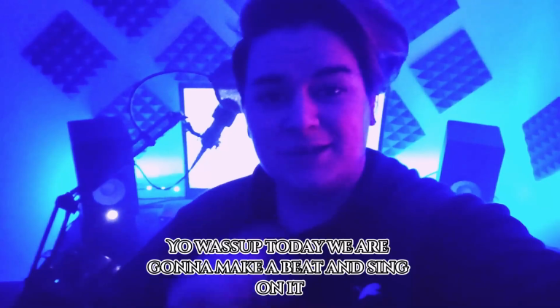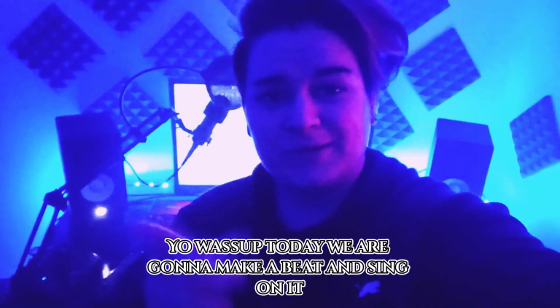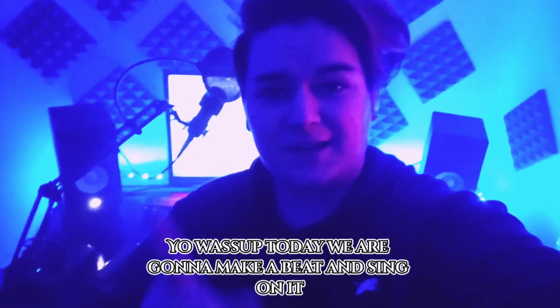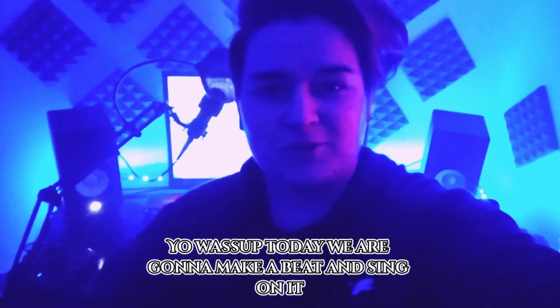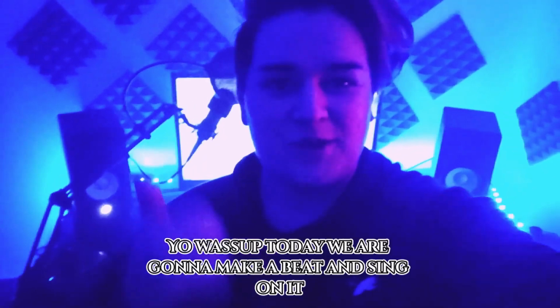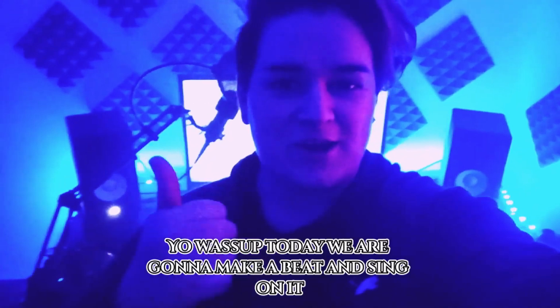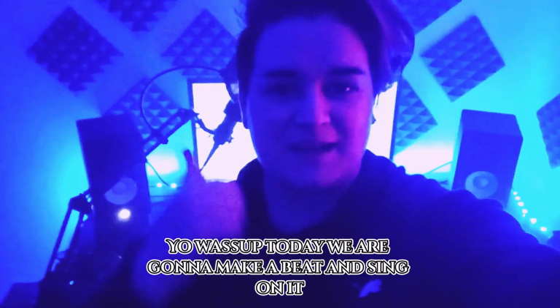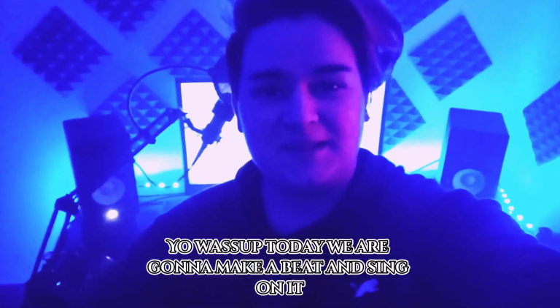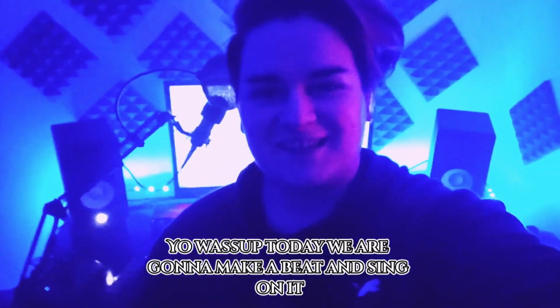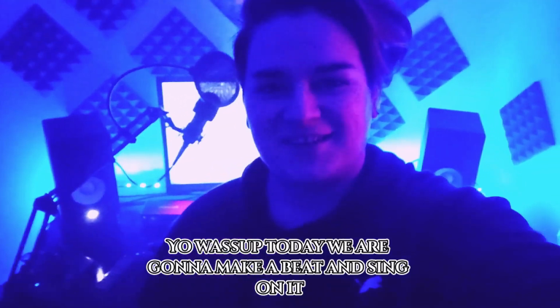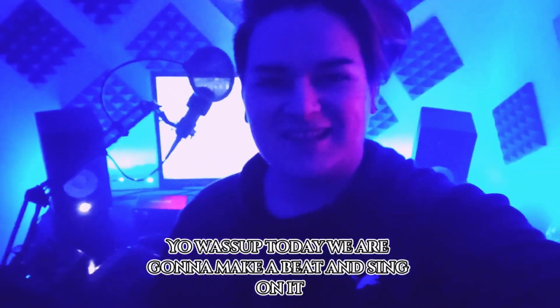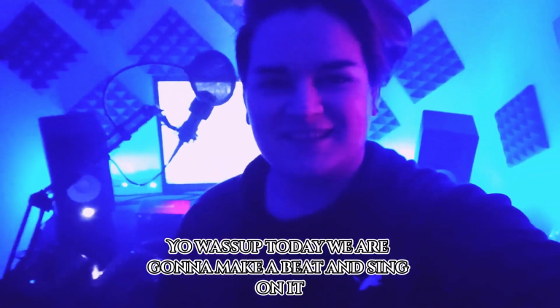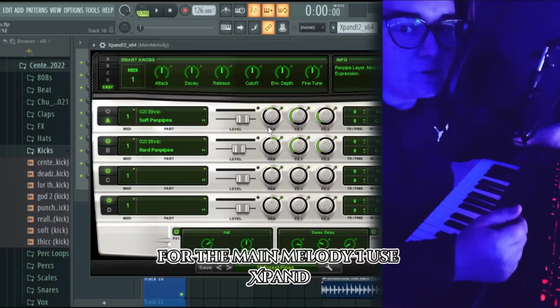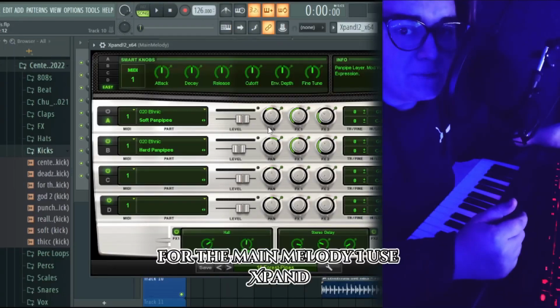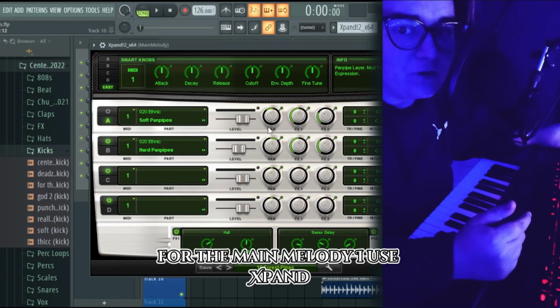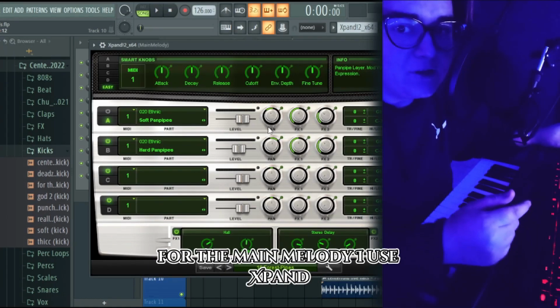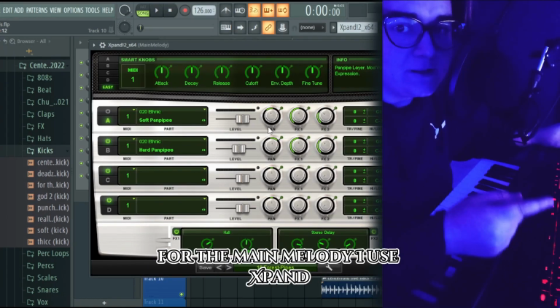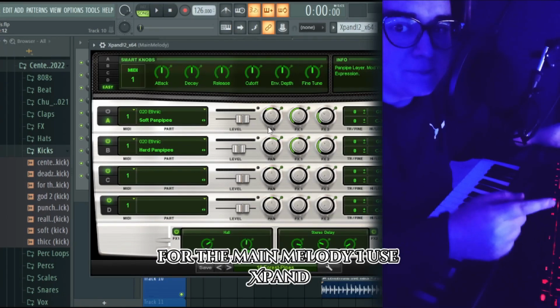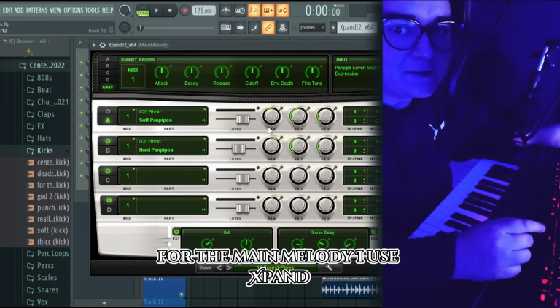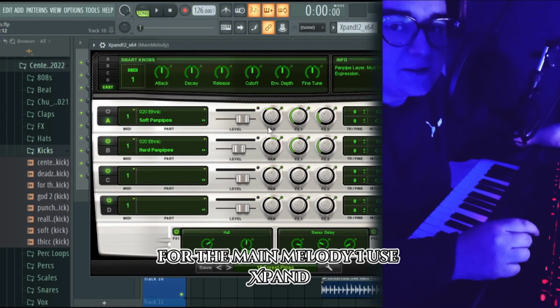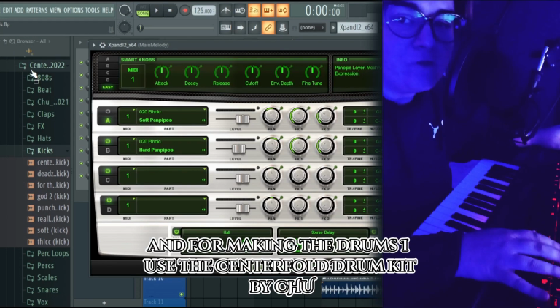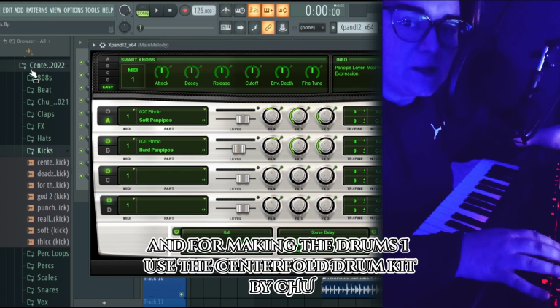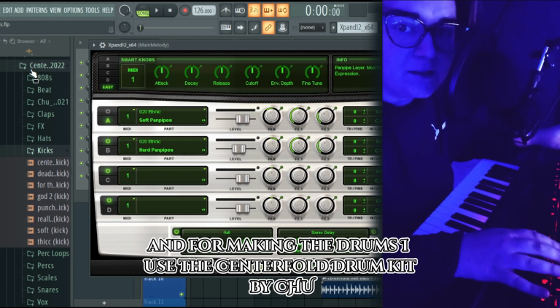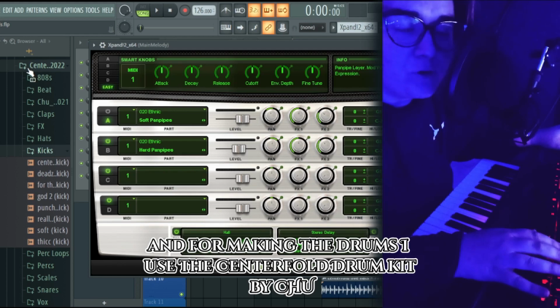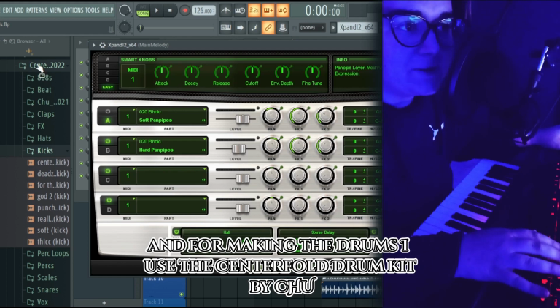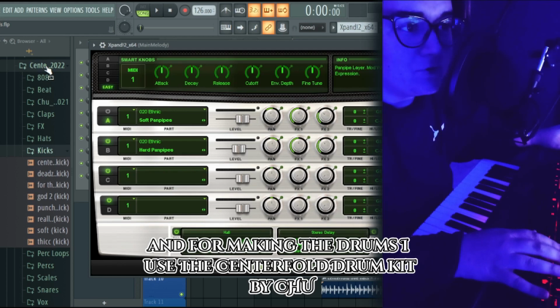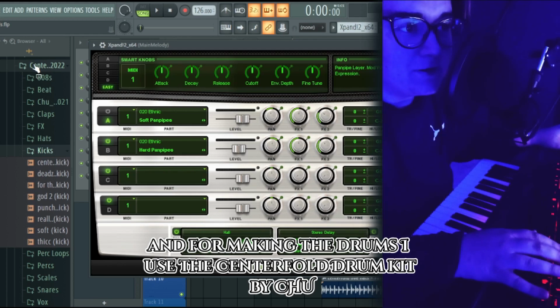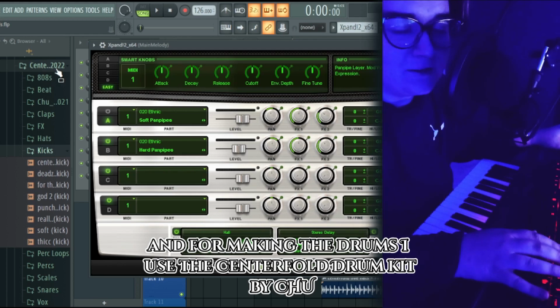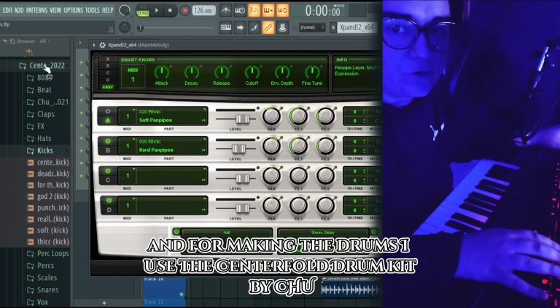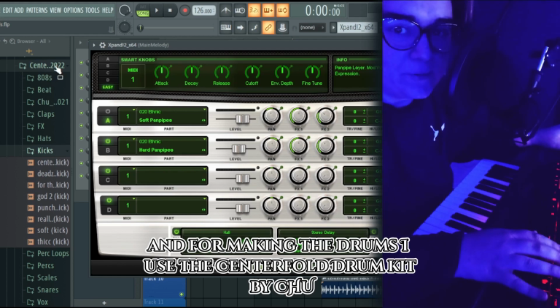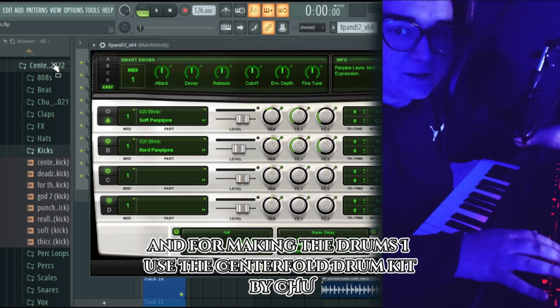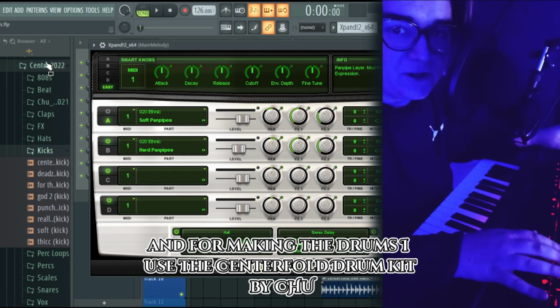Yo, what's up! Today we are gonna make a beat and sing on it. For the main melody I use the spang, and for making the drums I use the Centerfold Drum Kit by Chu.